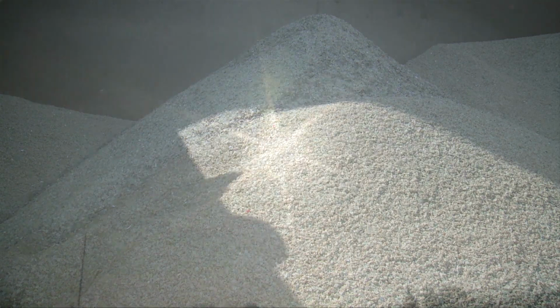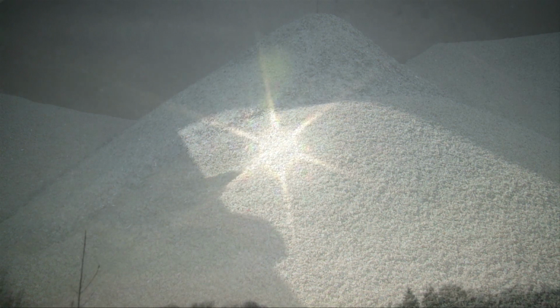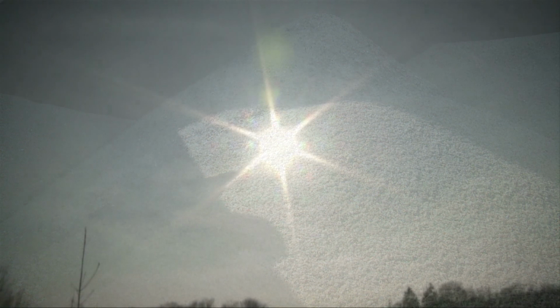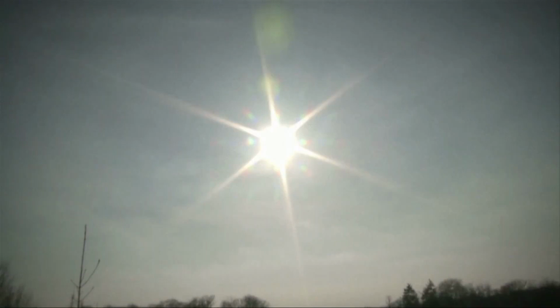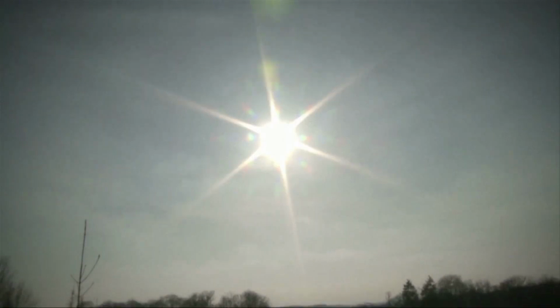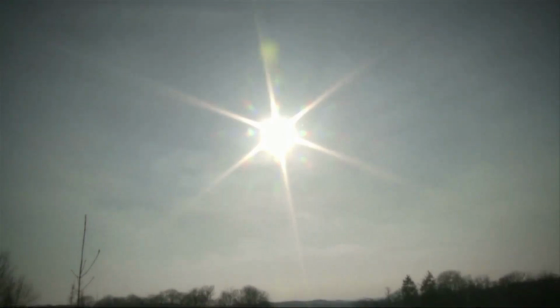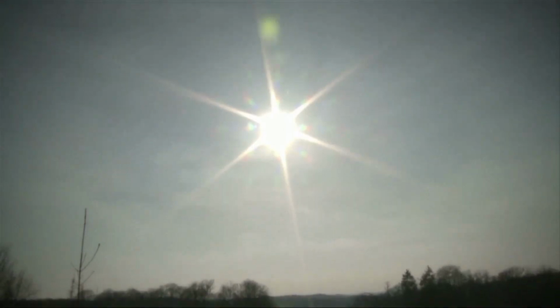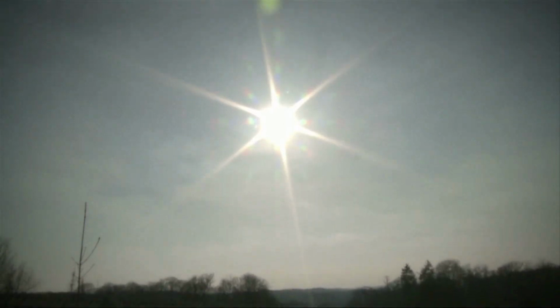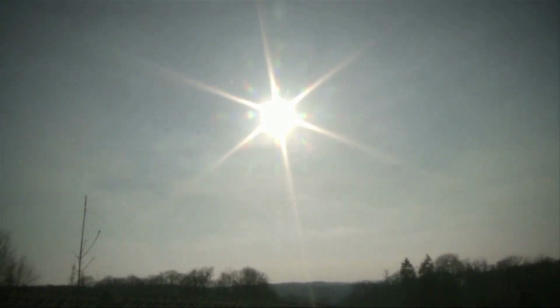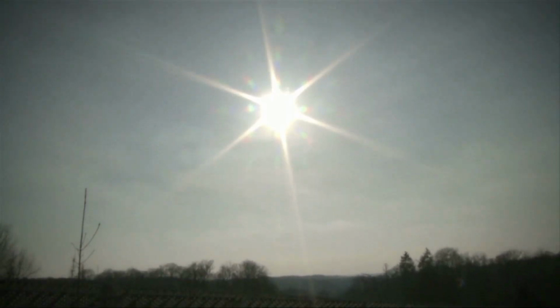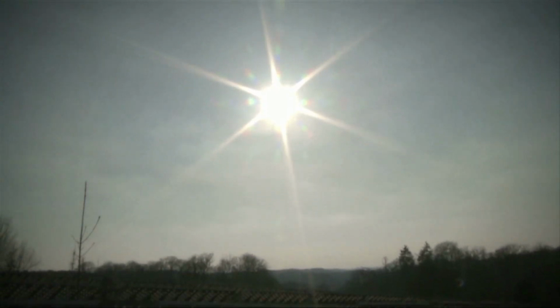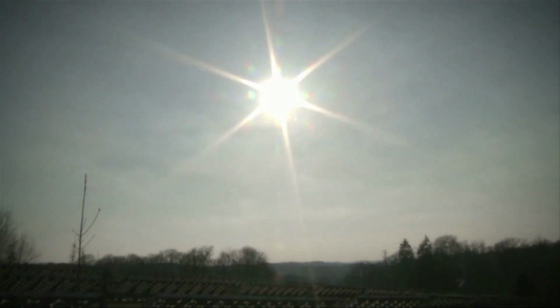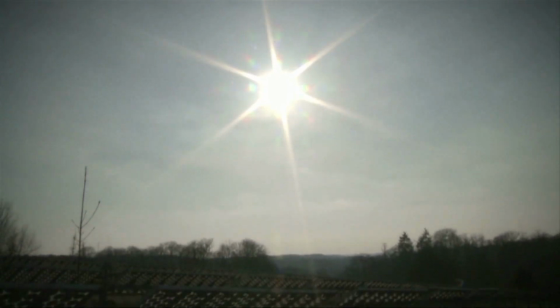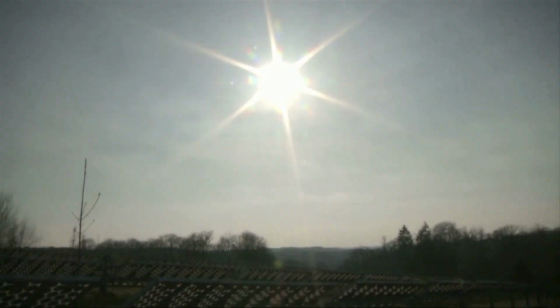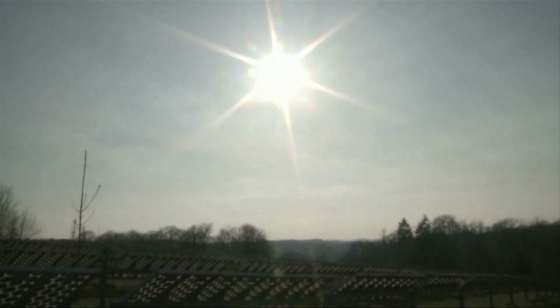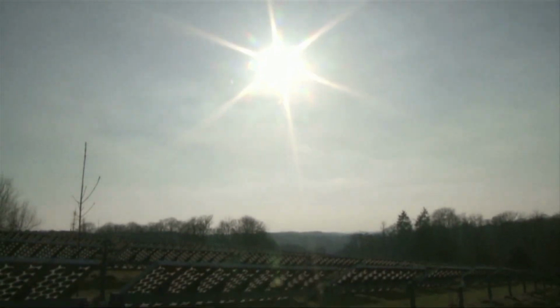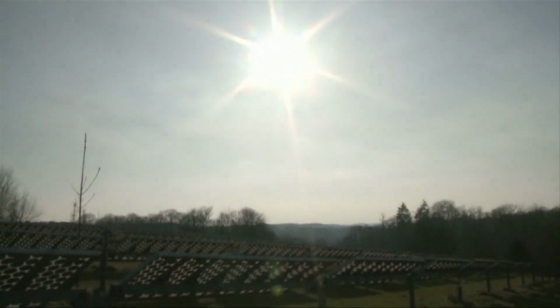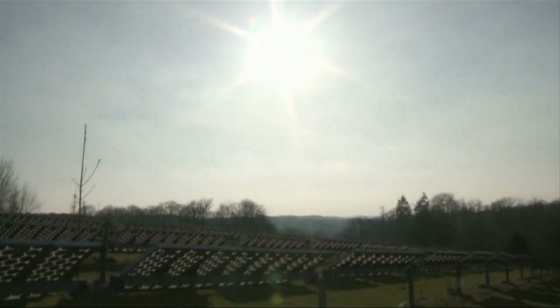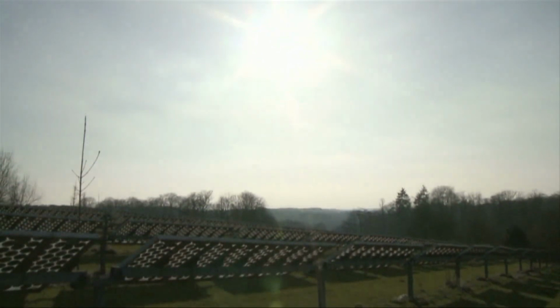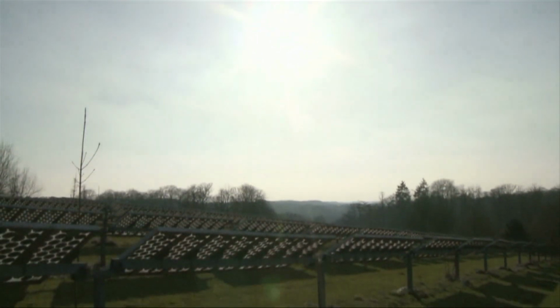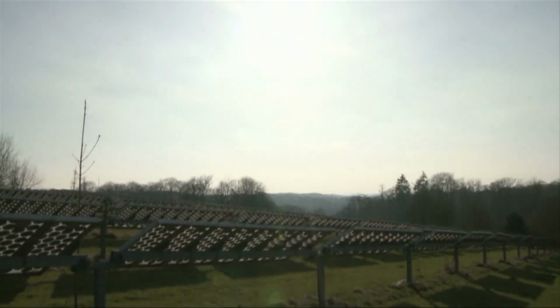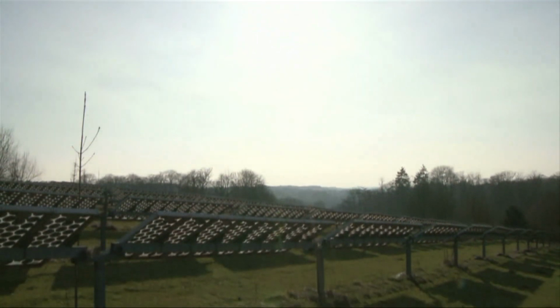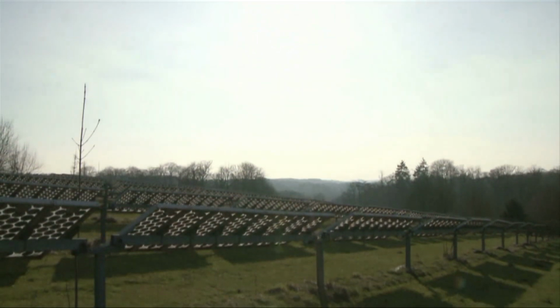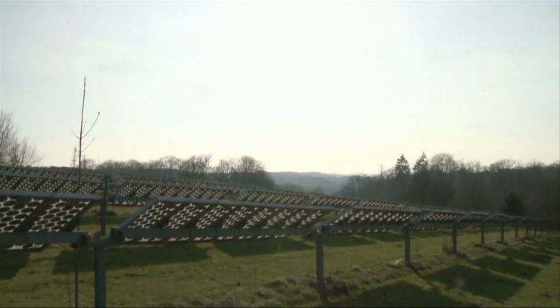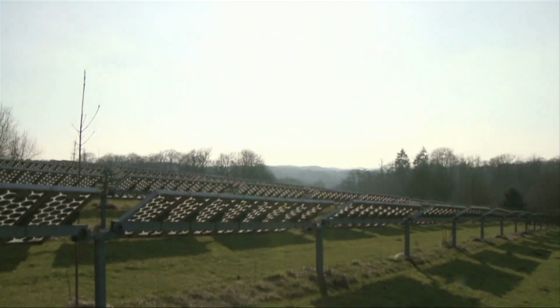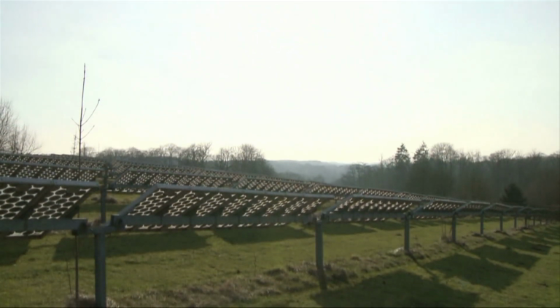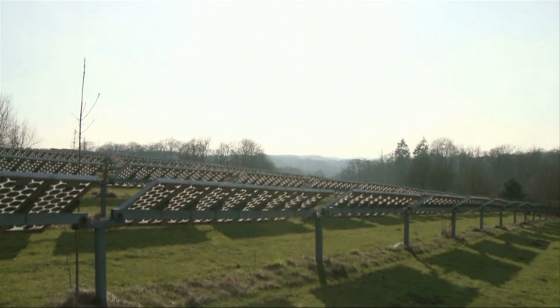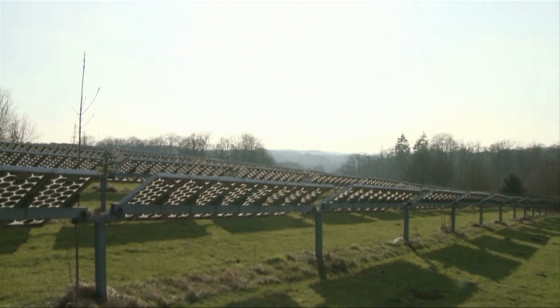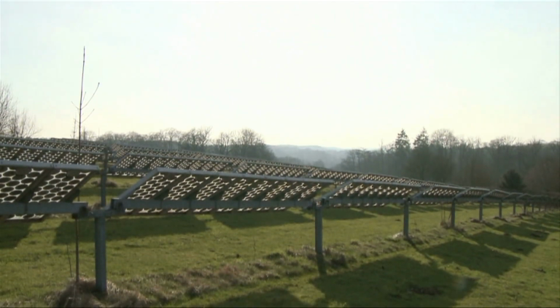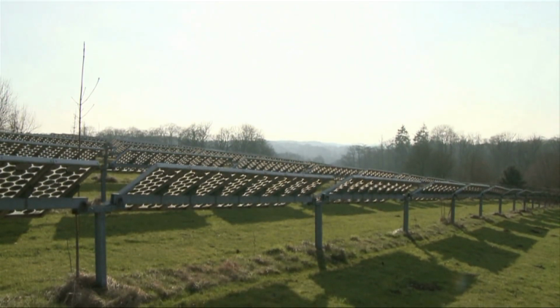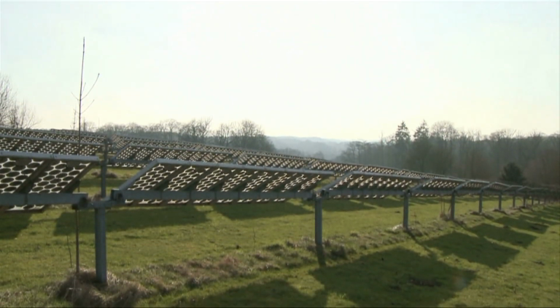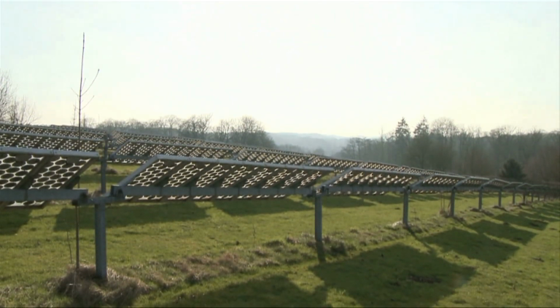PVCycle — keeping the photovoltaic industry sustainable, helping our economy, saving resources for many years to come.